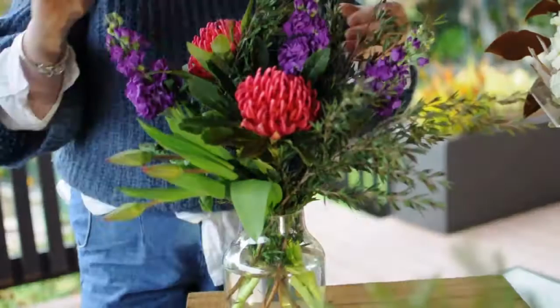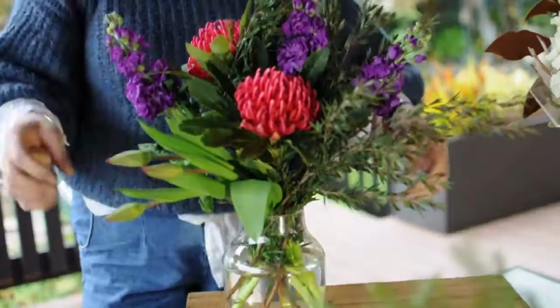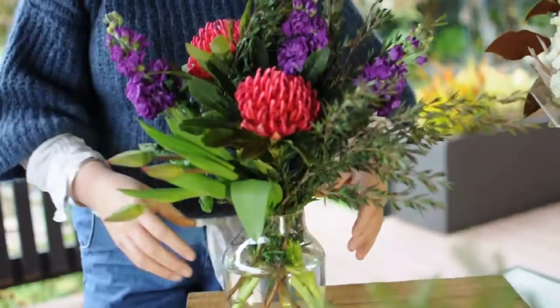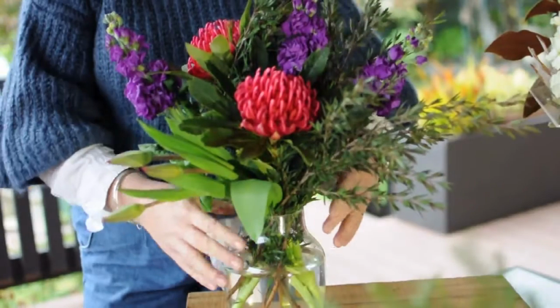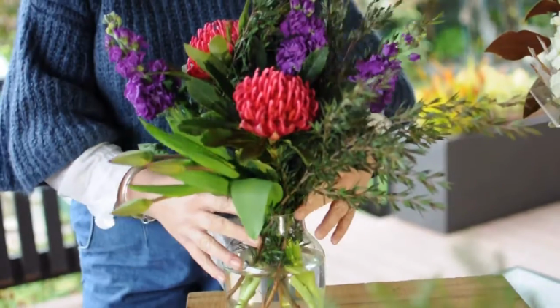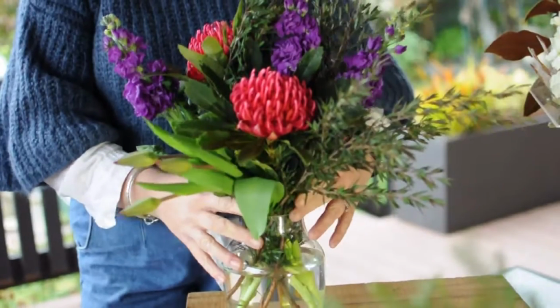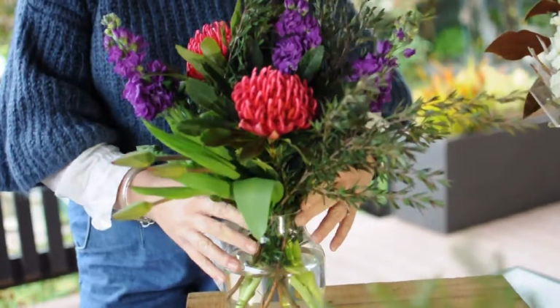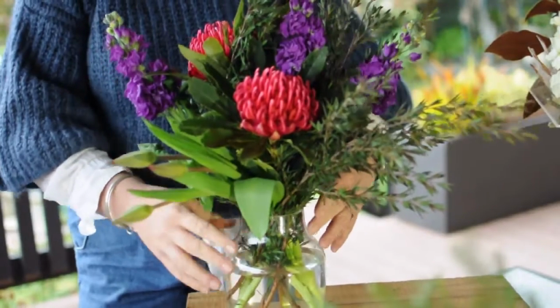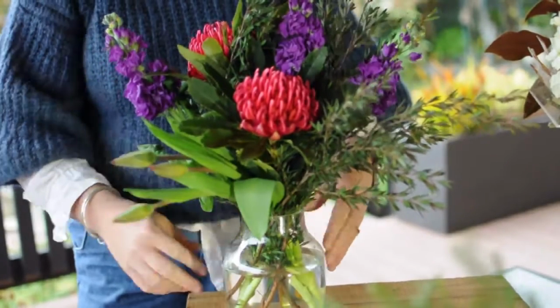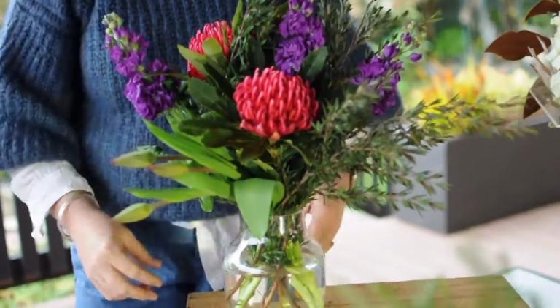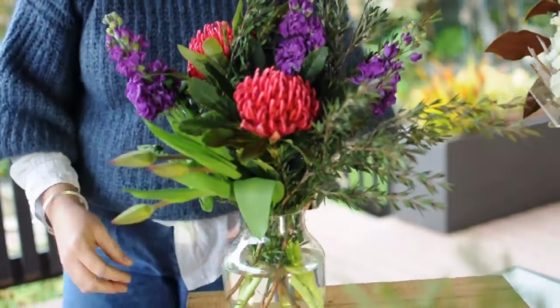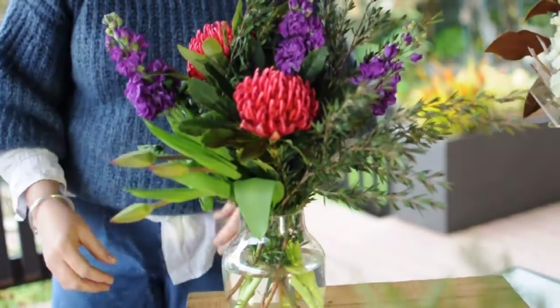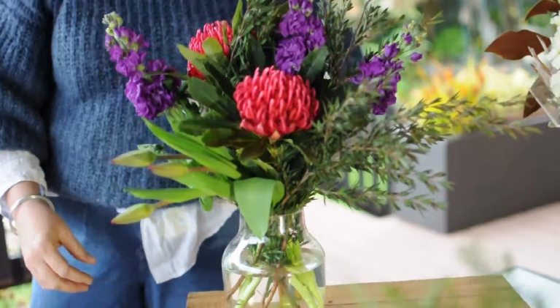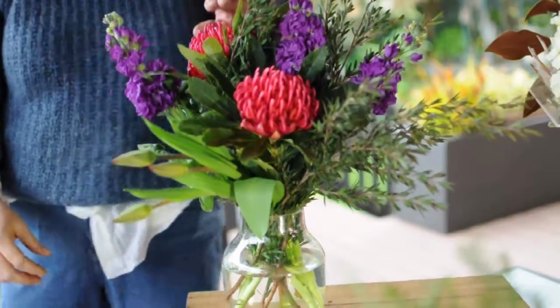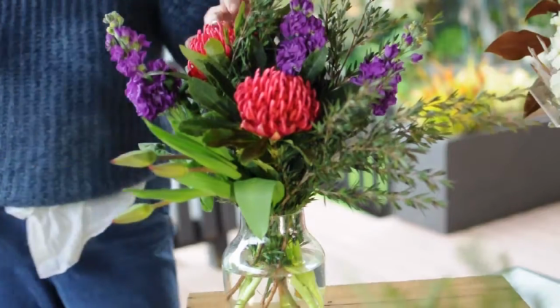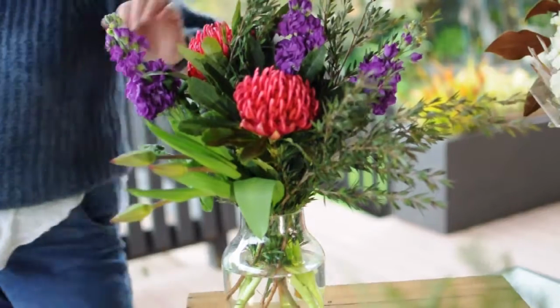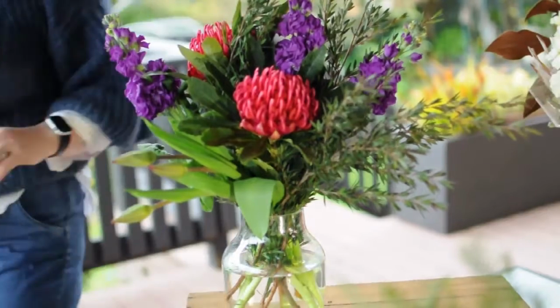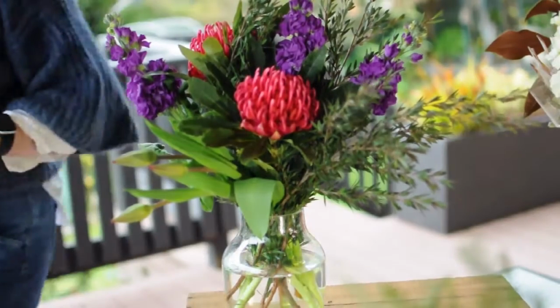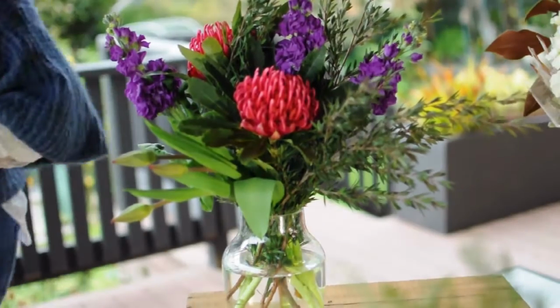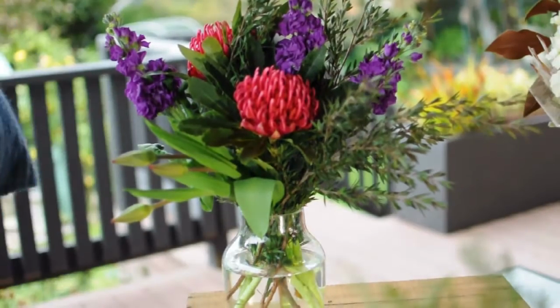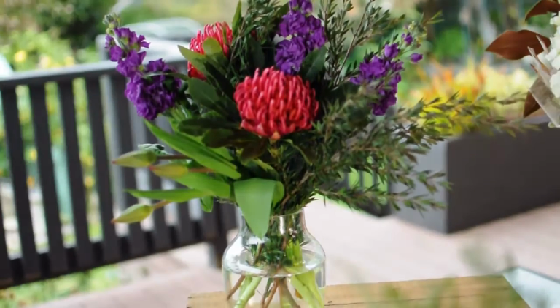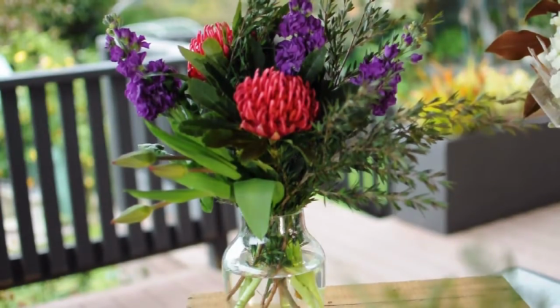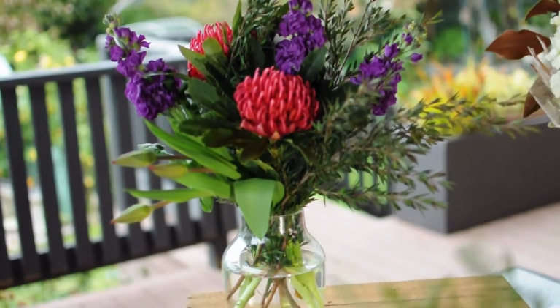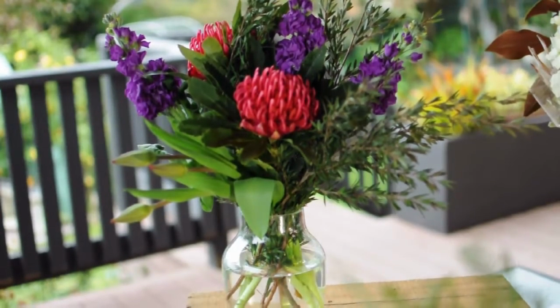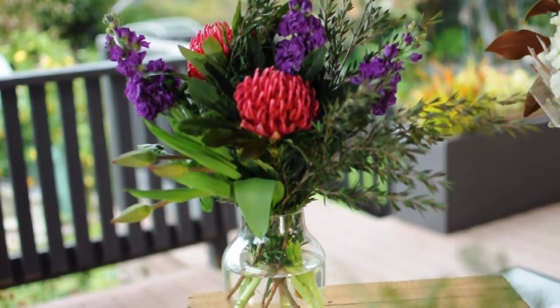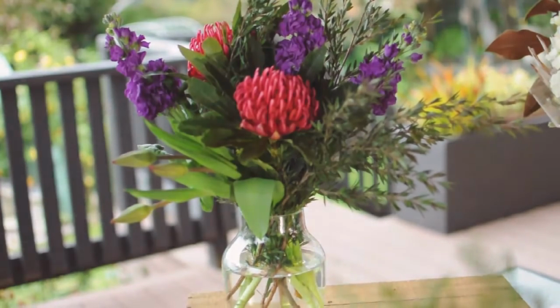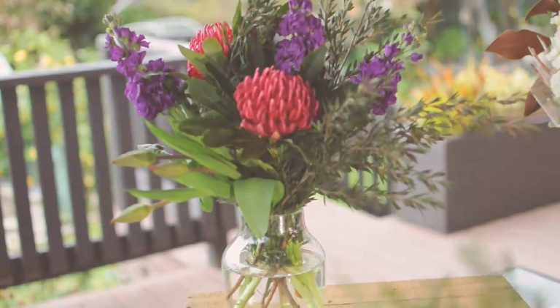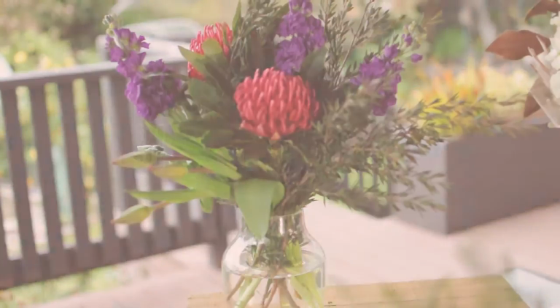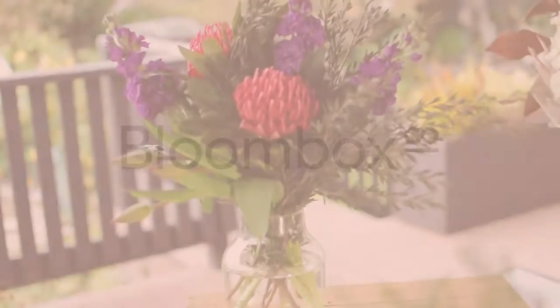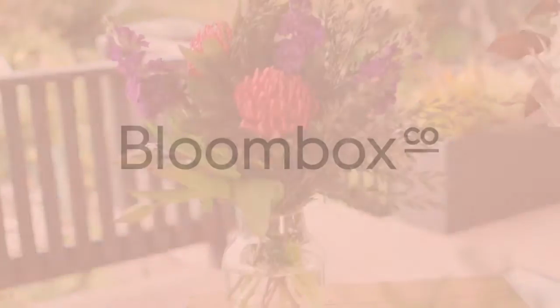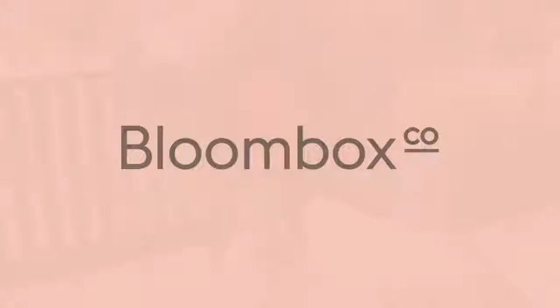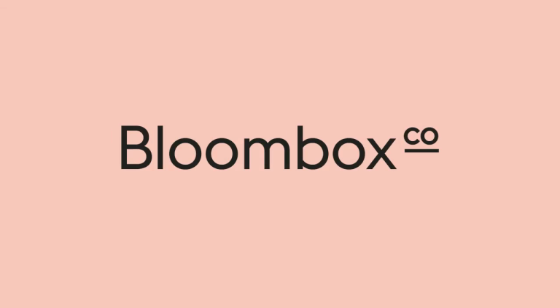And there you have it. That's this week's box. Have fun. Bye.